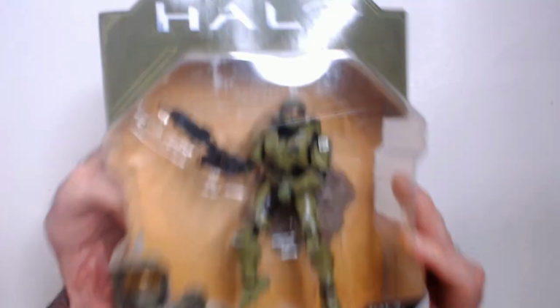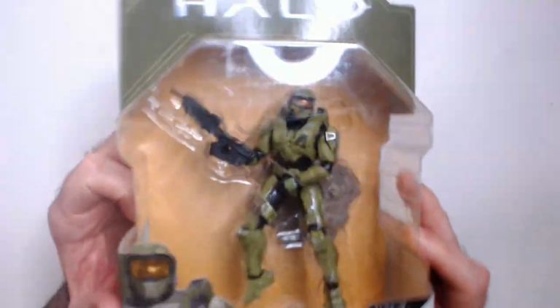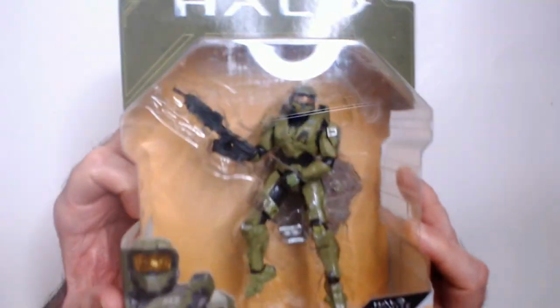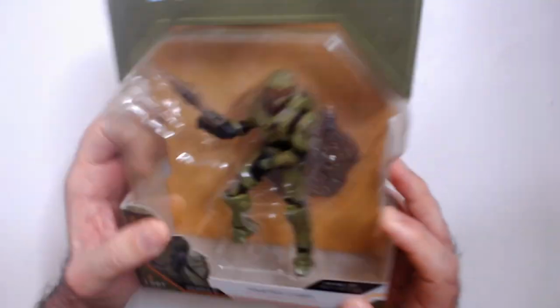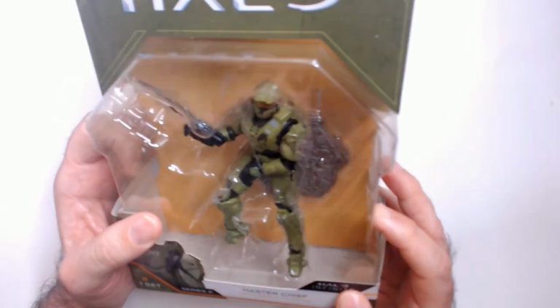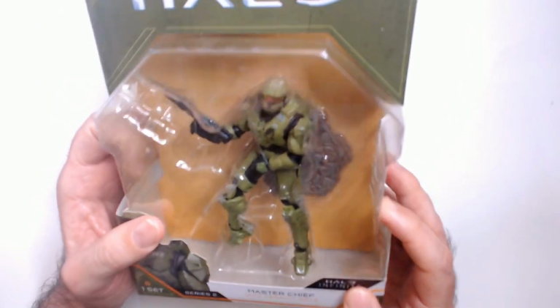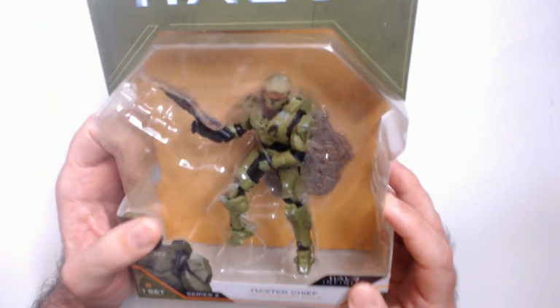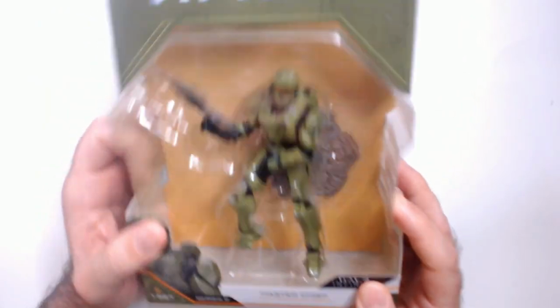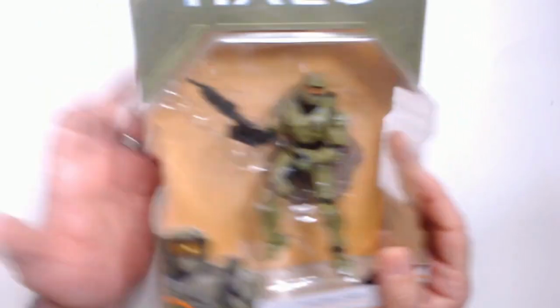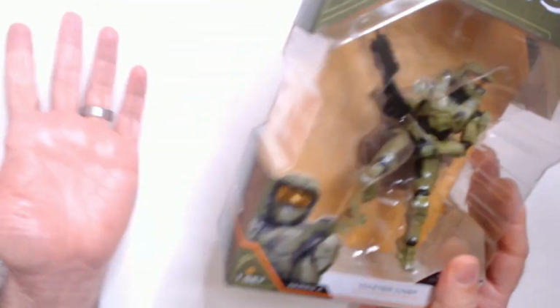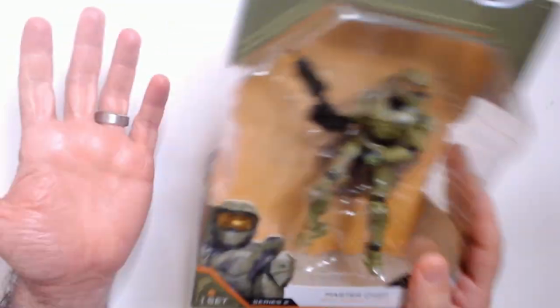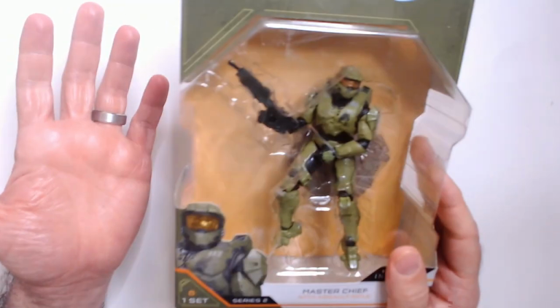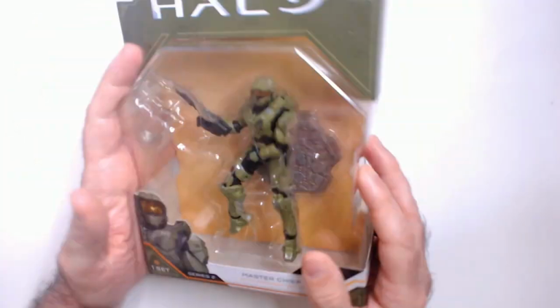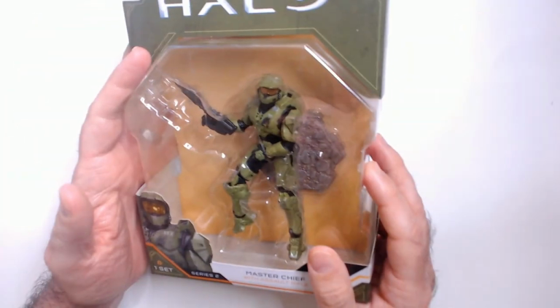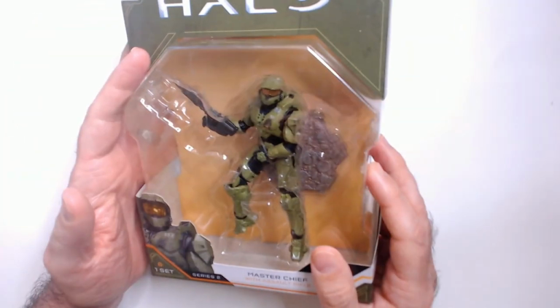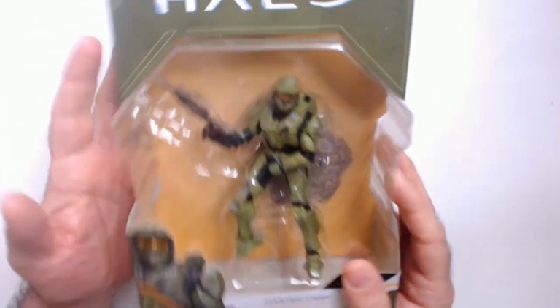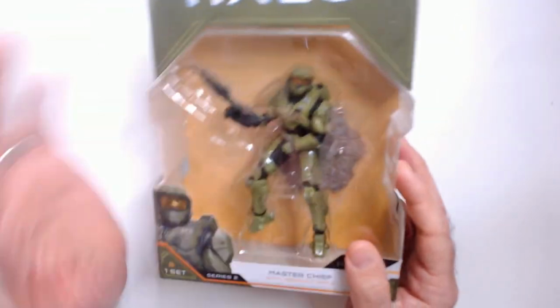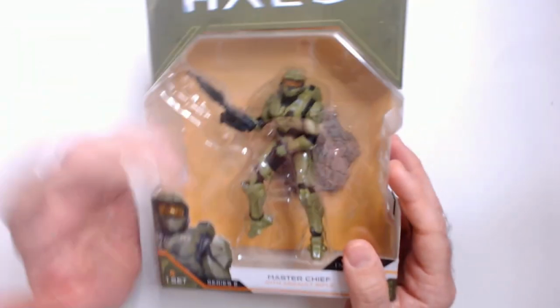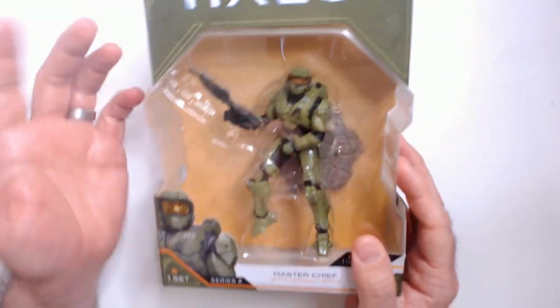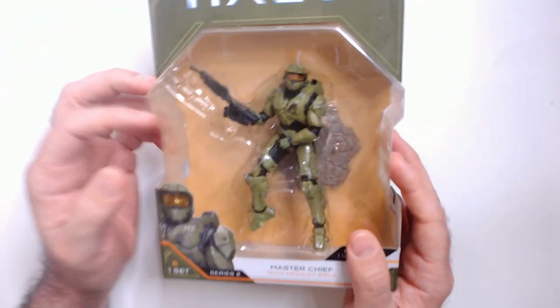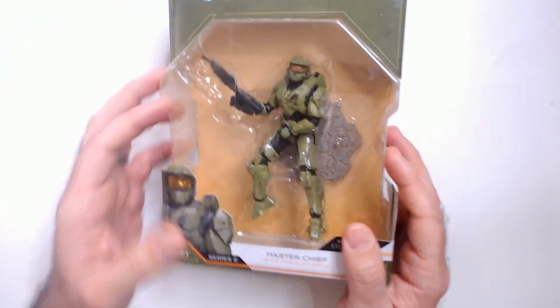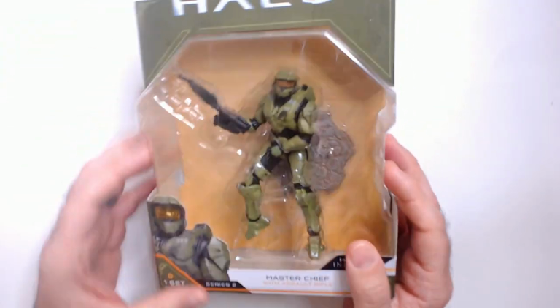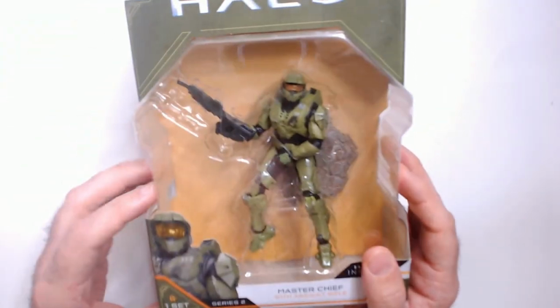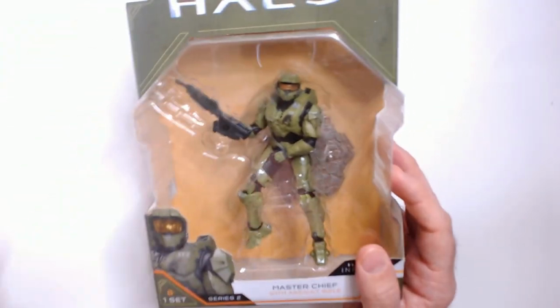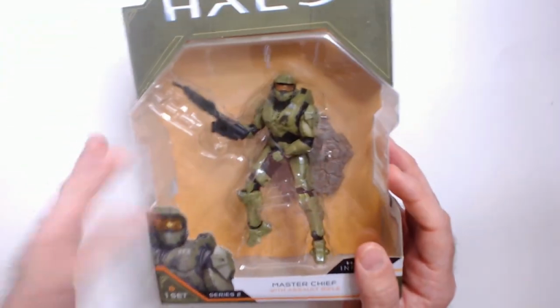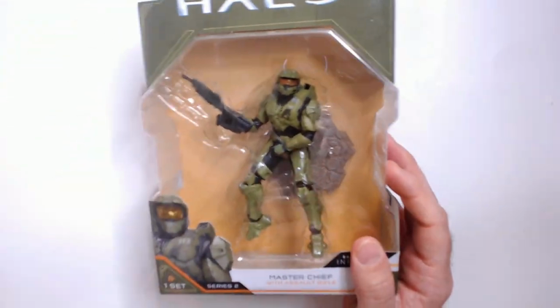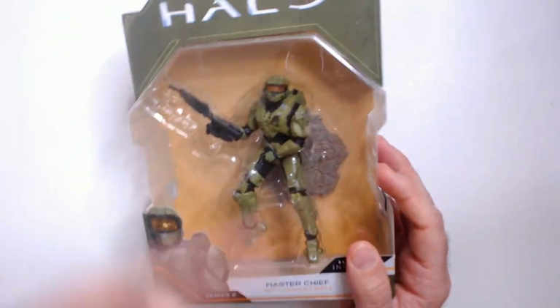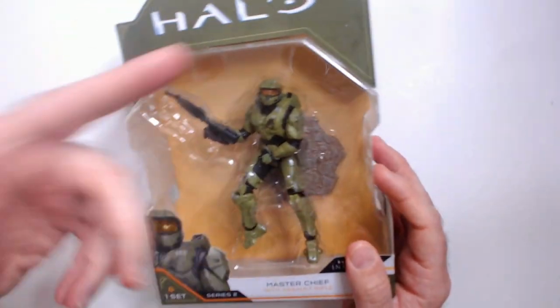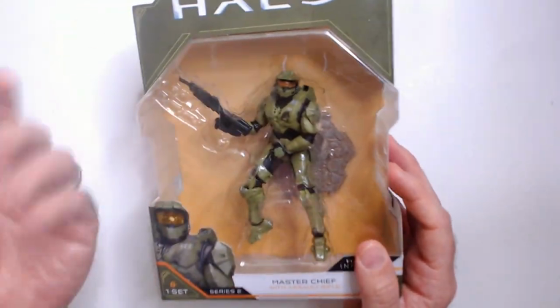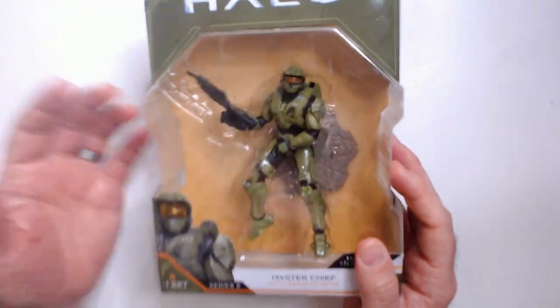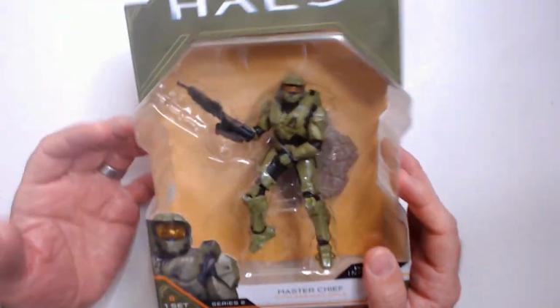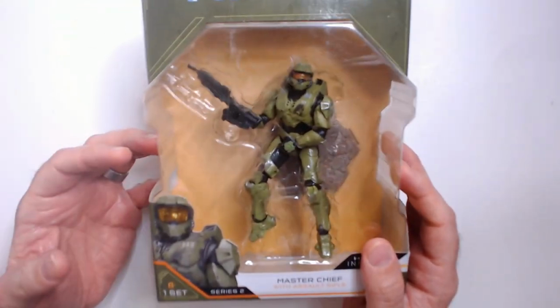Here's the series. I'm not even a Halo fan, but I always thought Master Chief in the Spartan armor does look very cool.